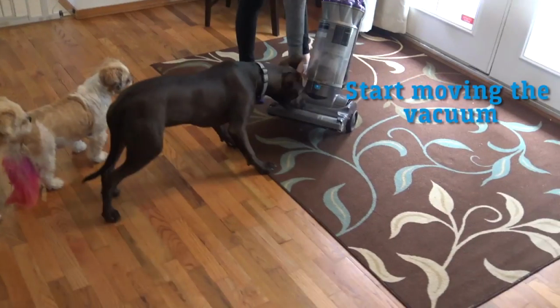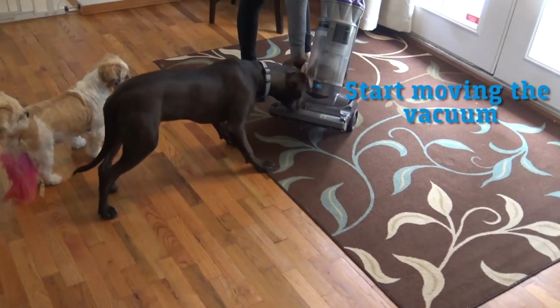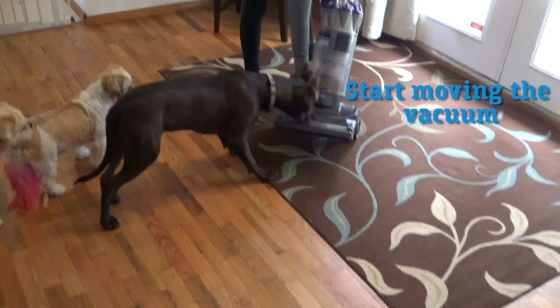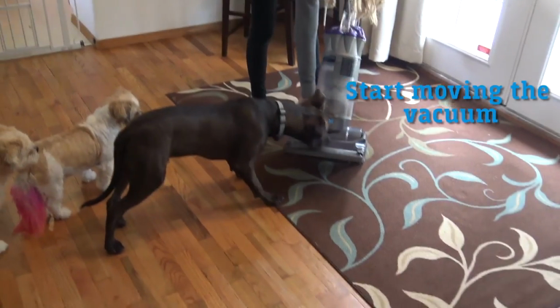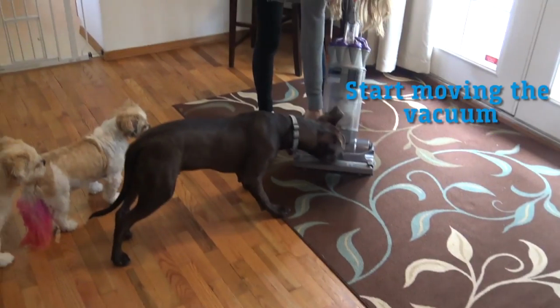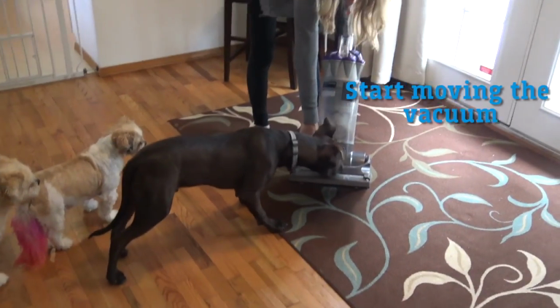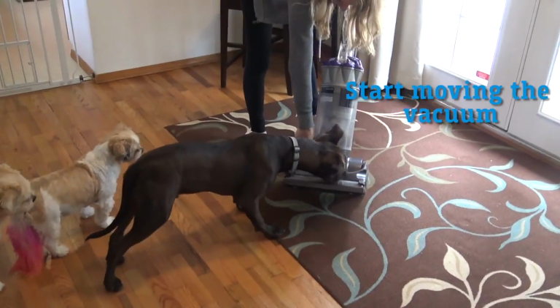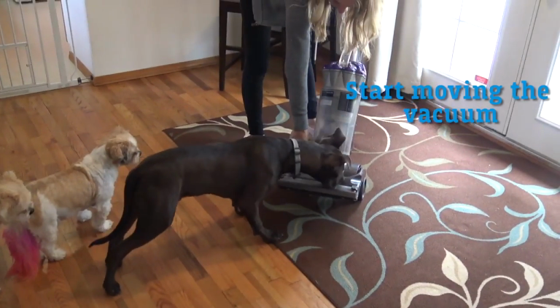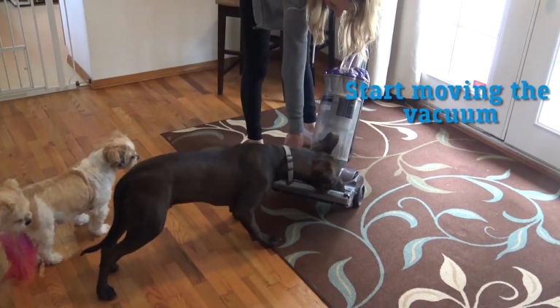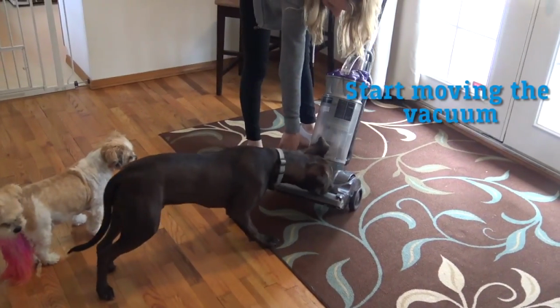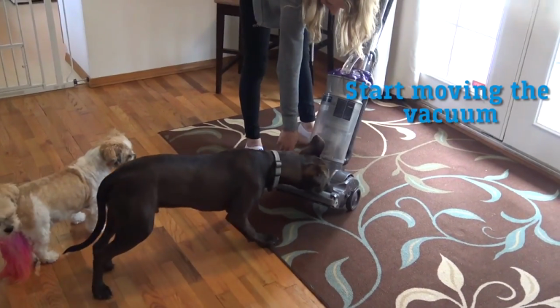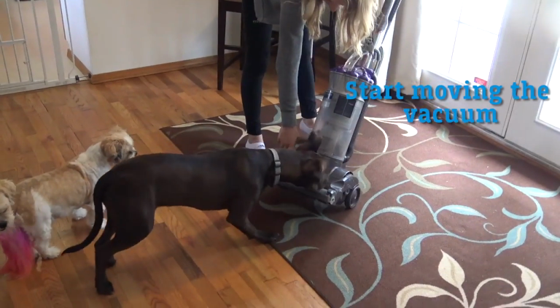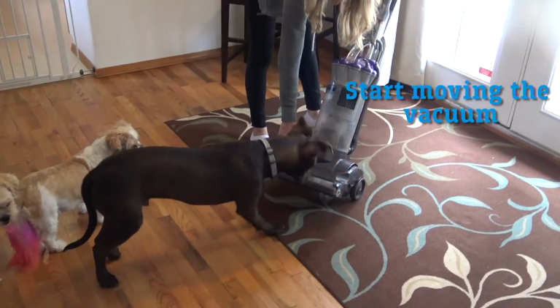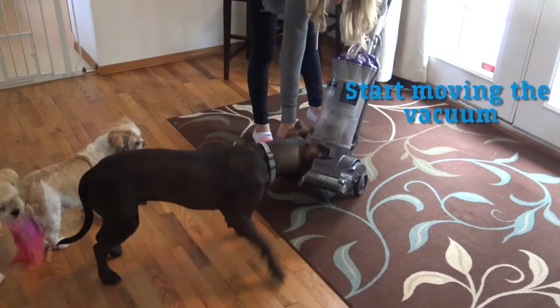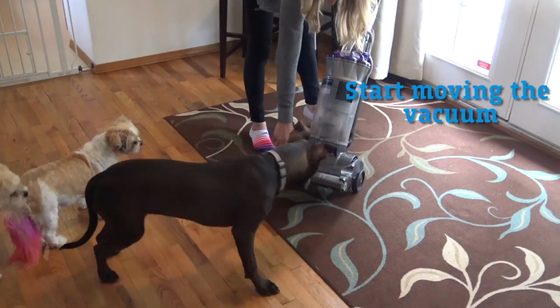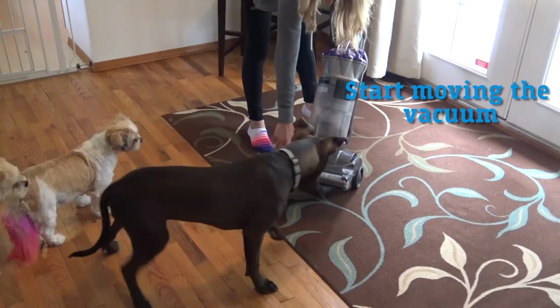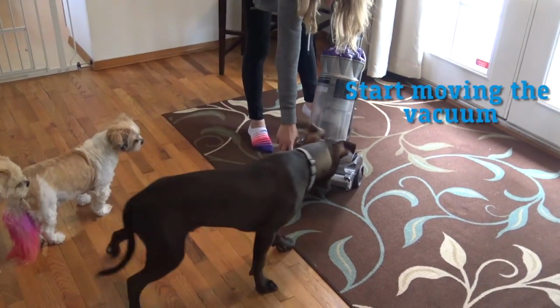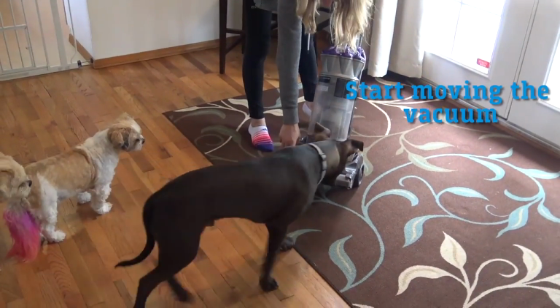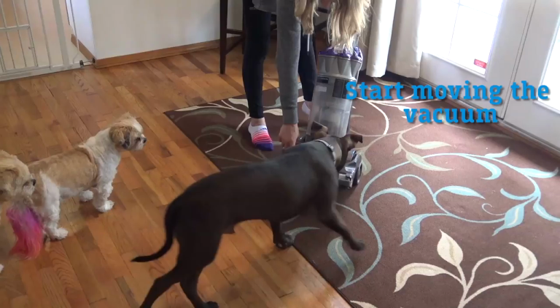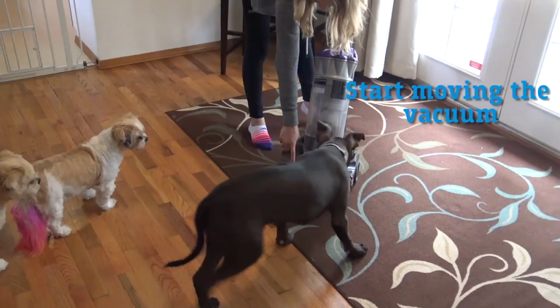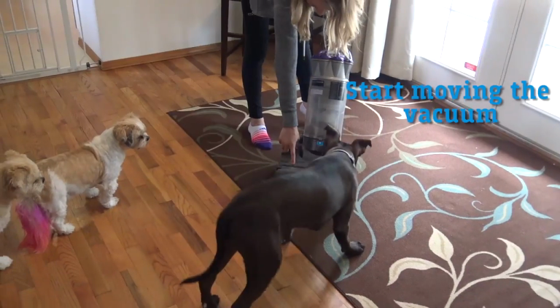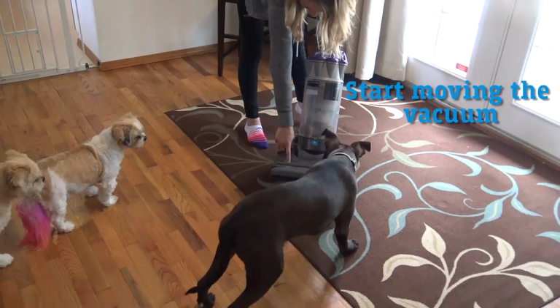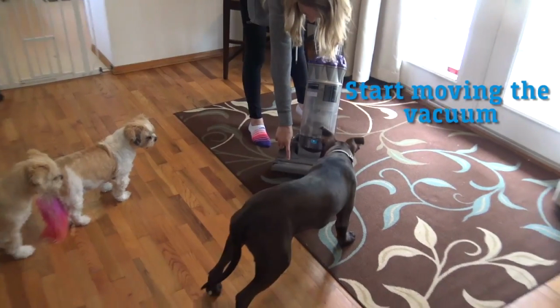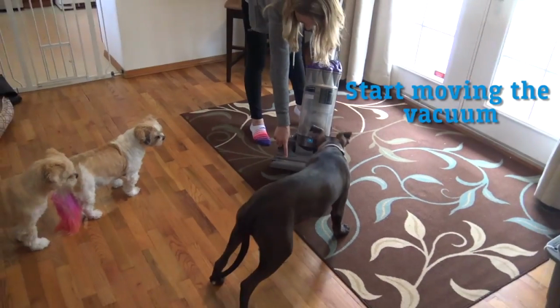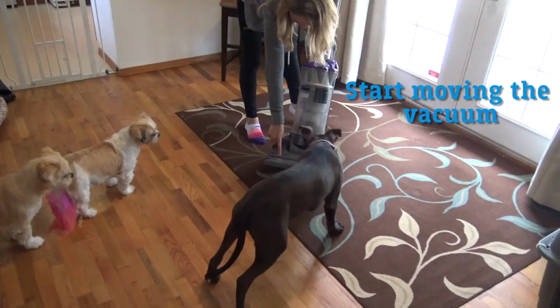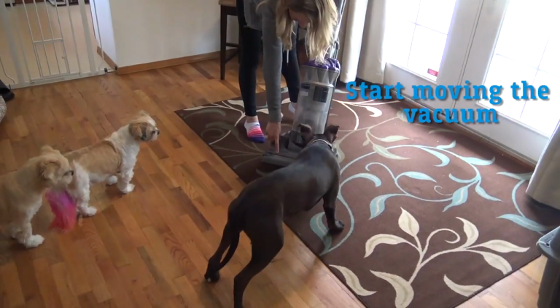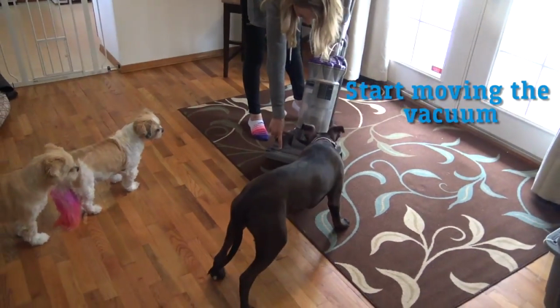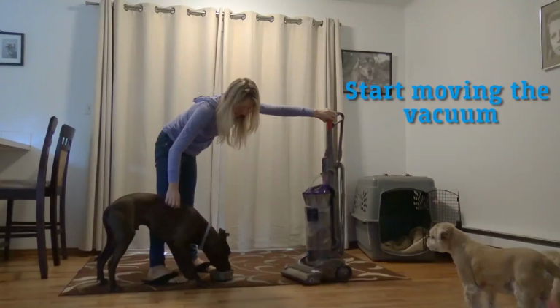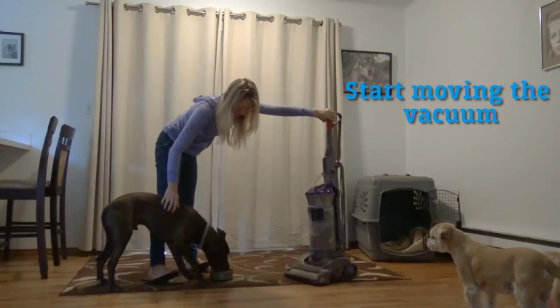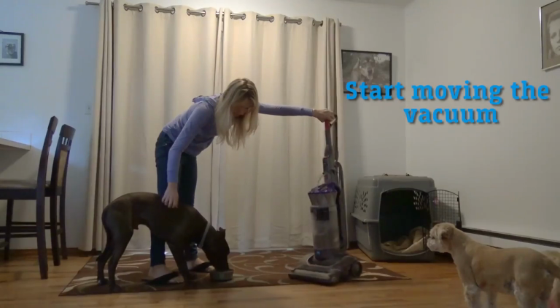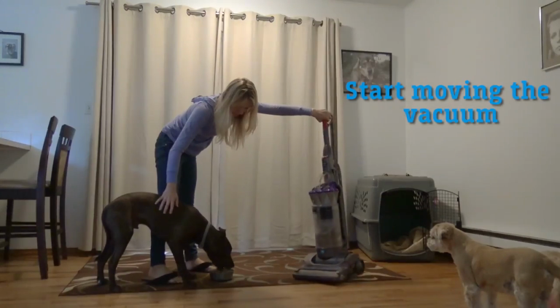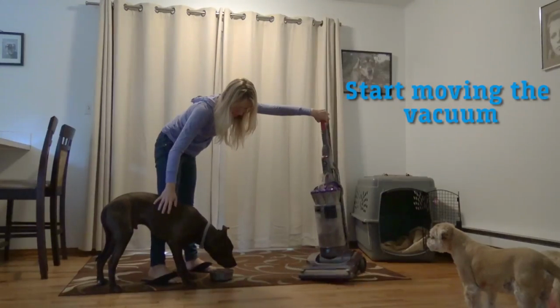When your dog is ready, start moving the vacuum and still keep feeding foods and treats.